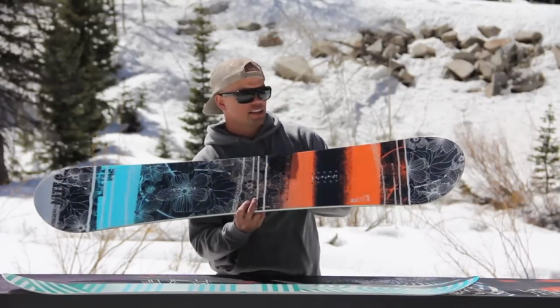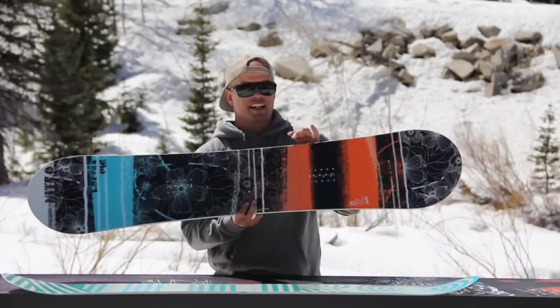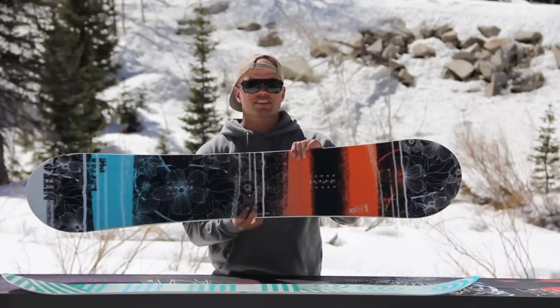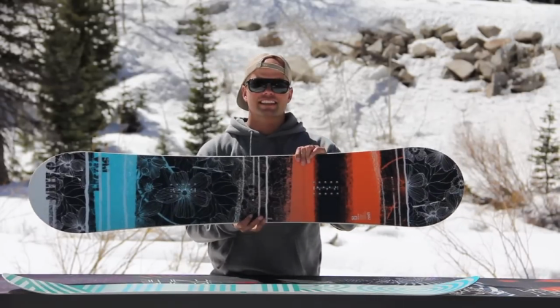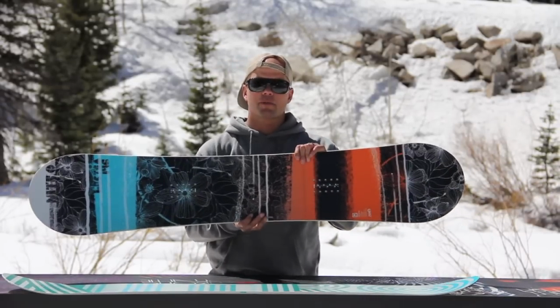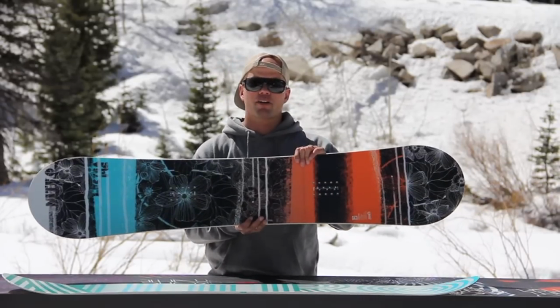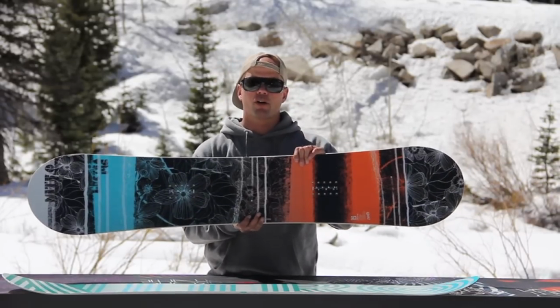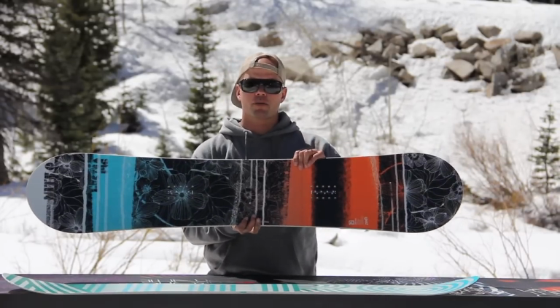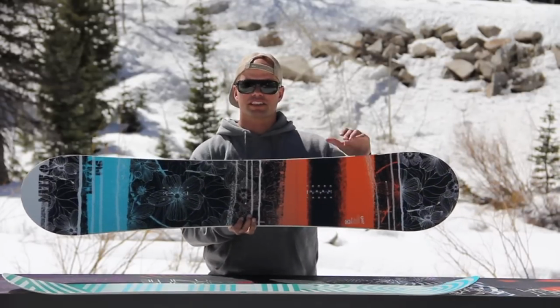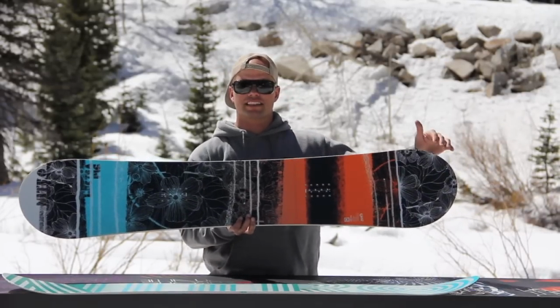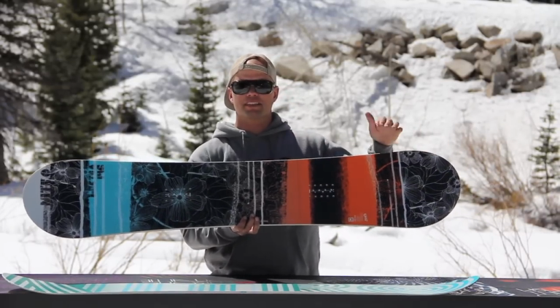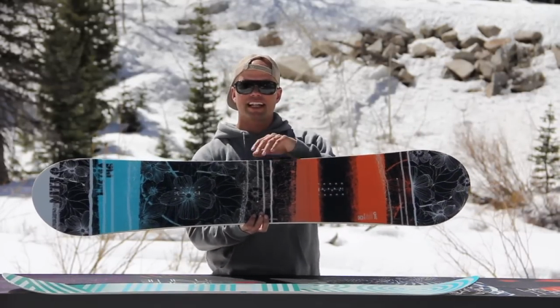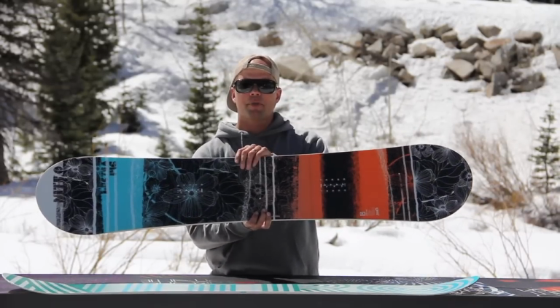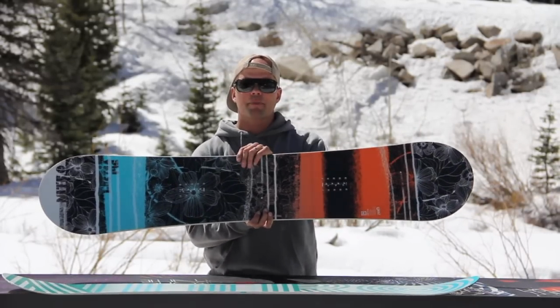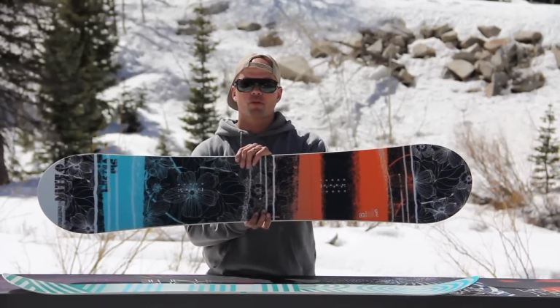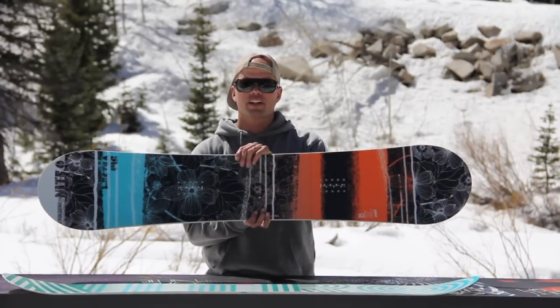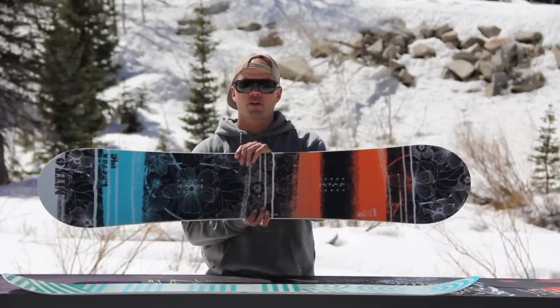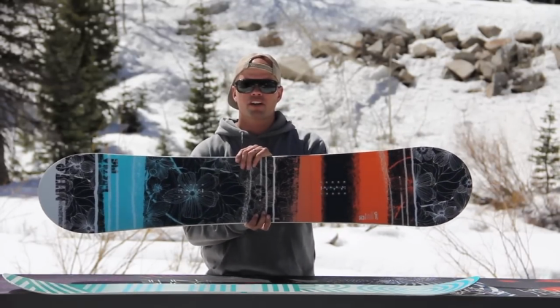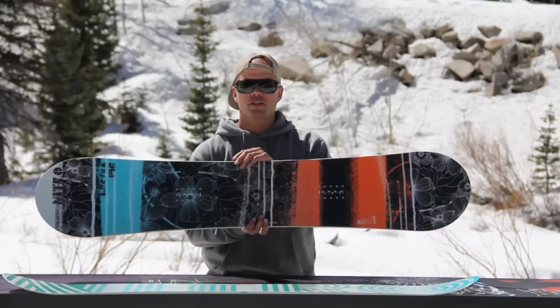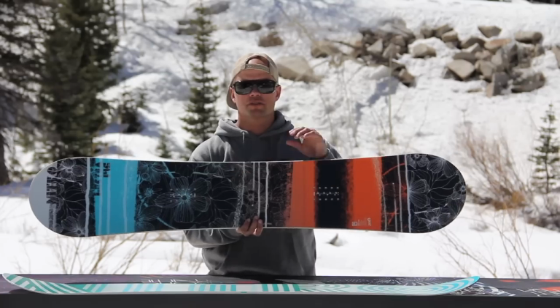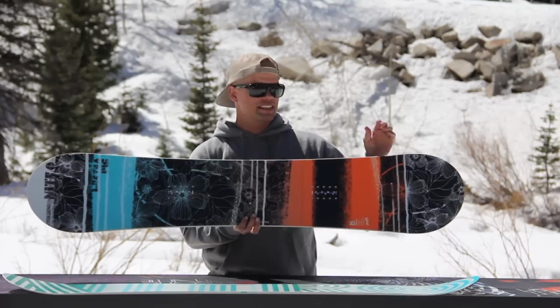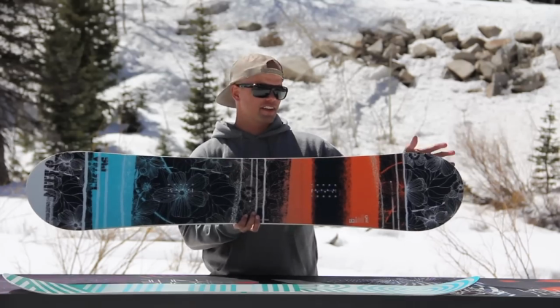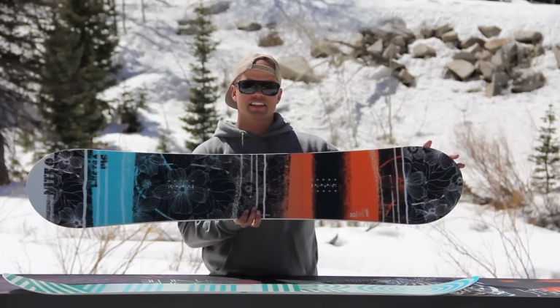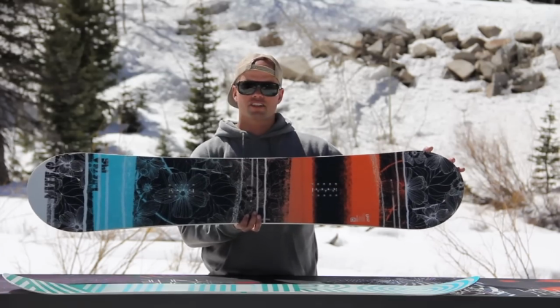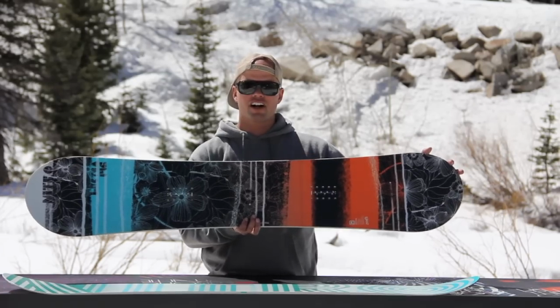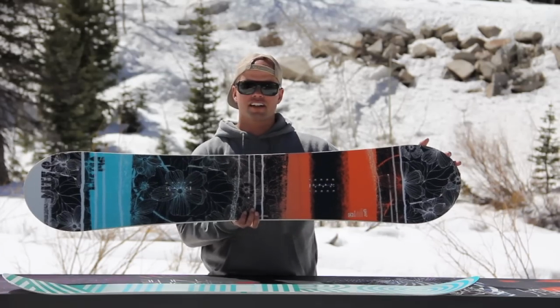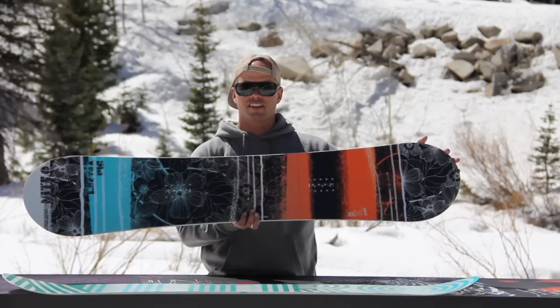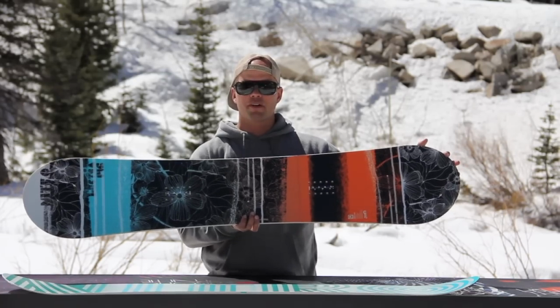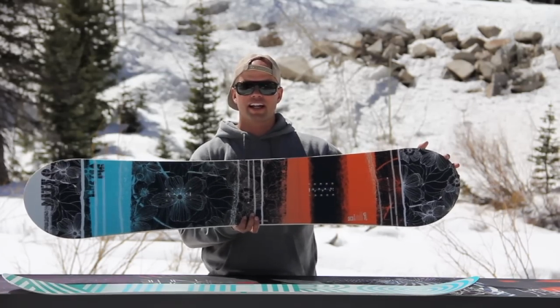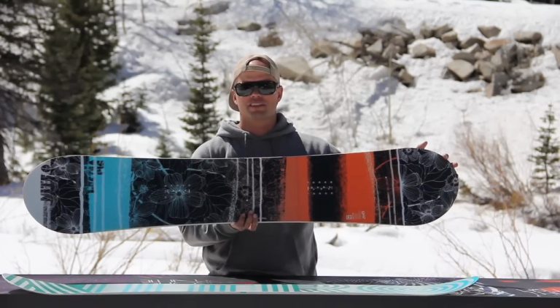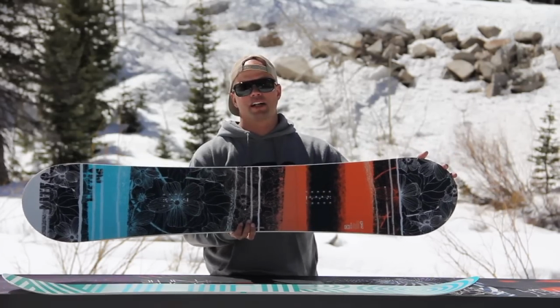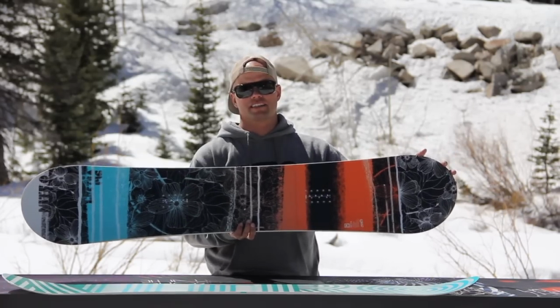It's very forgiving and really fun to ride. It also has our power core, which is a tip to tail poplar wood core, which makes it very strong, lightweight, and responsive.